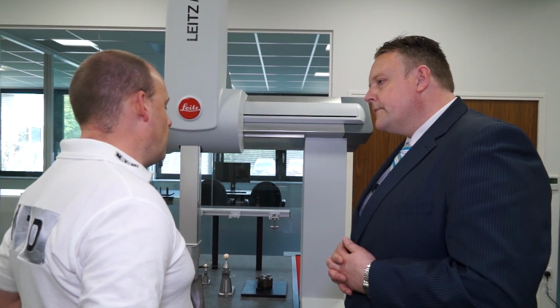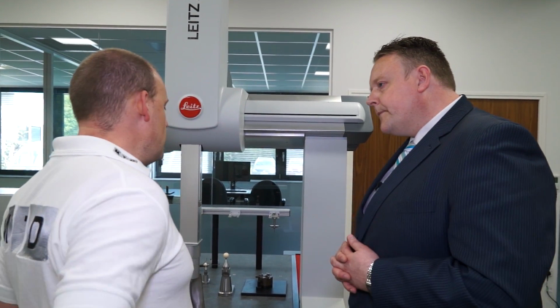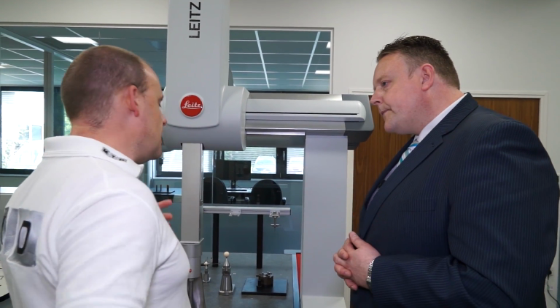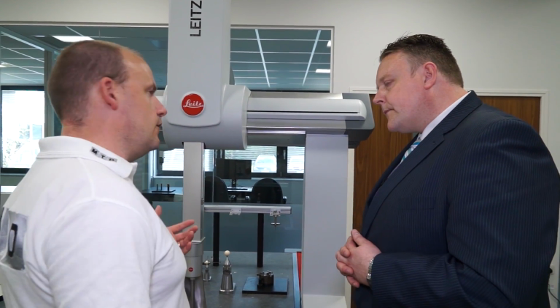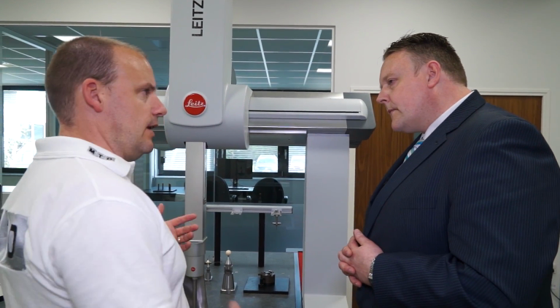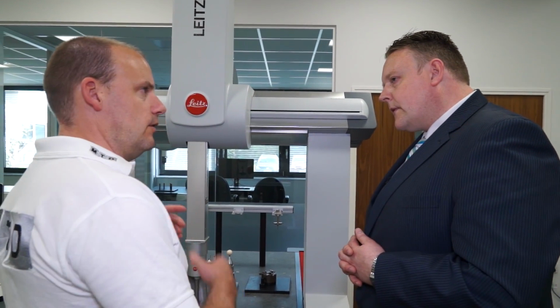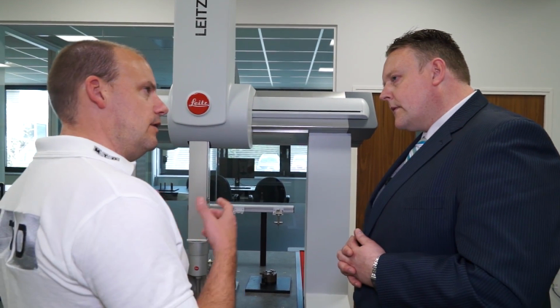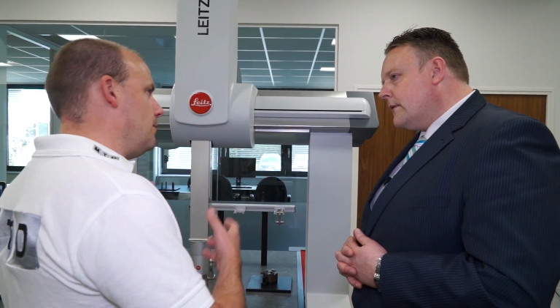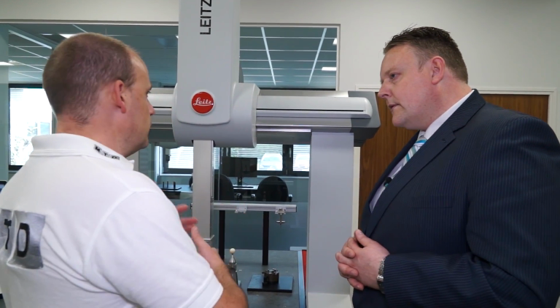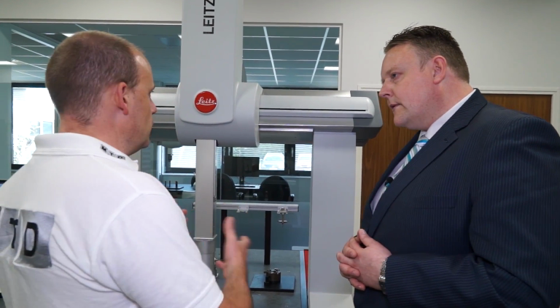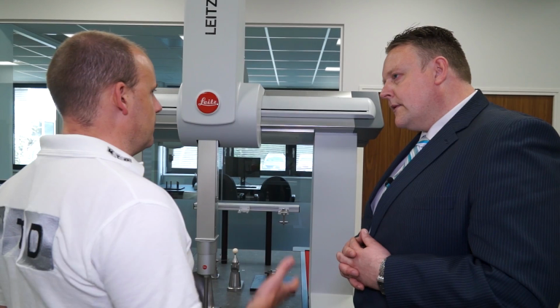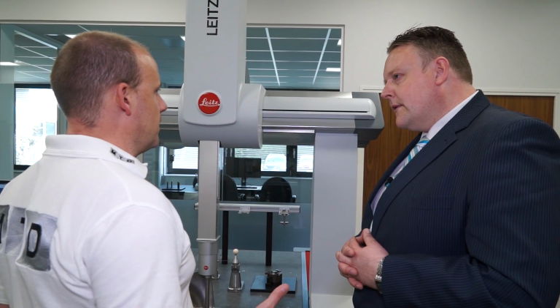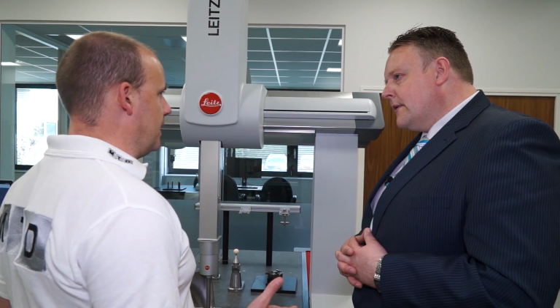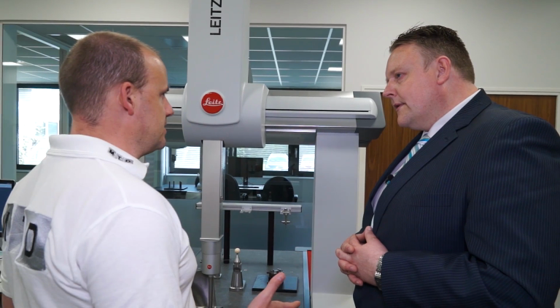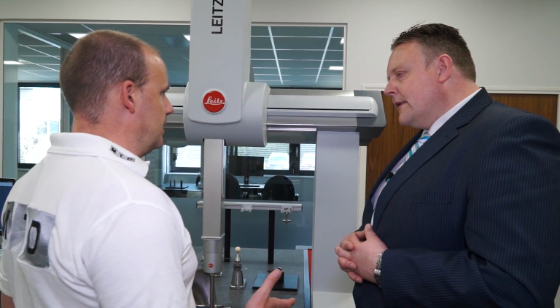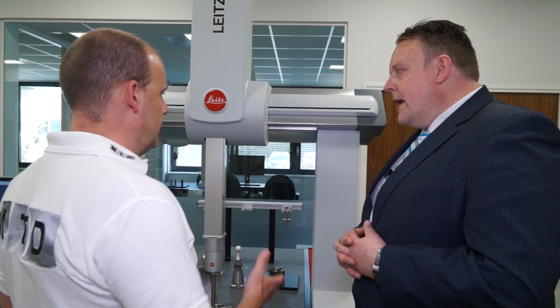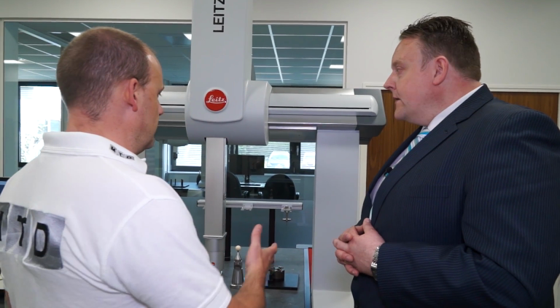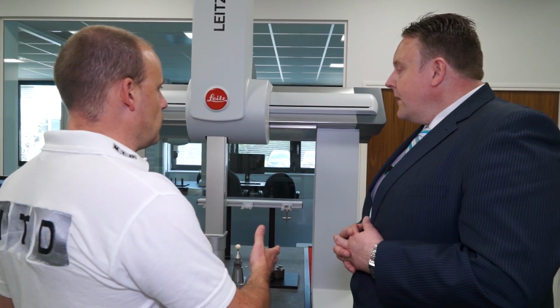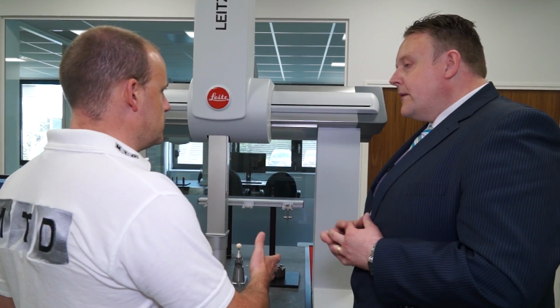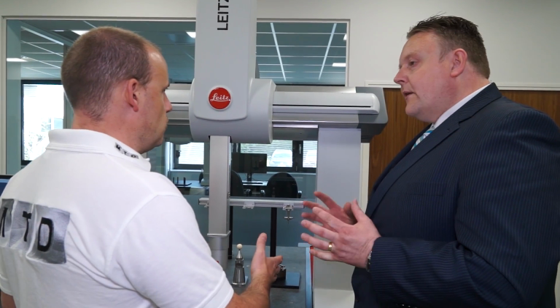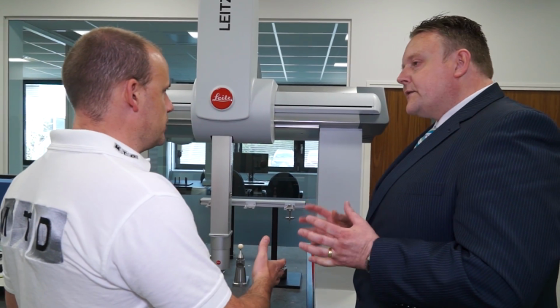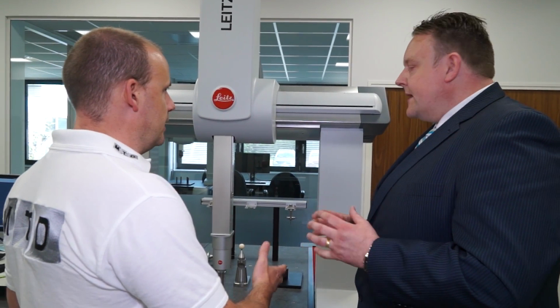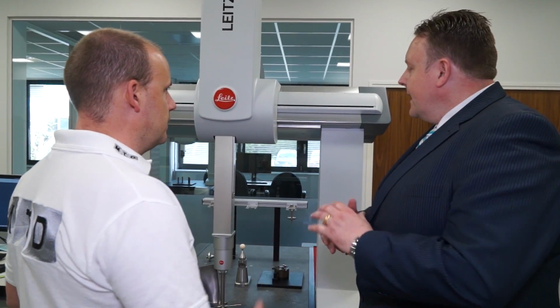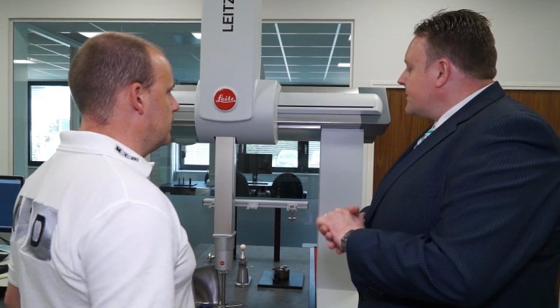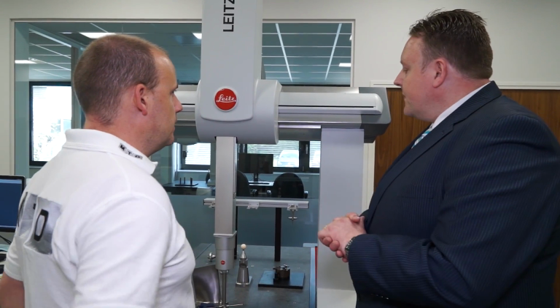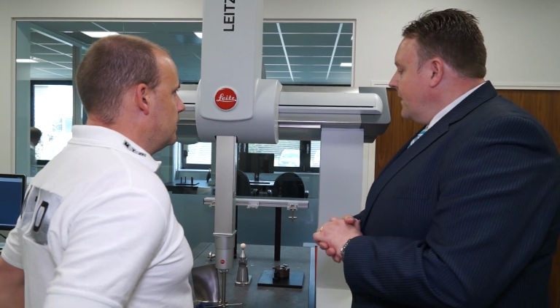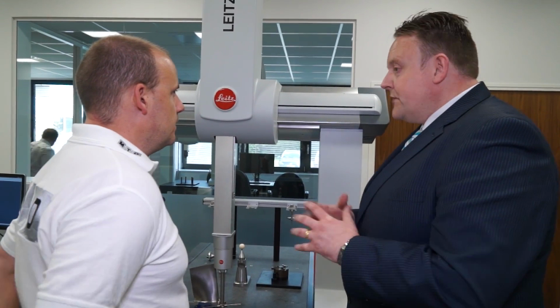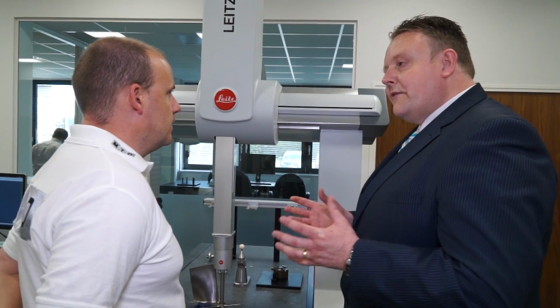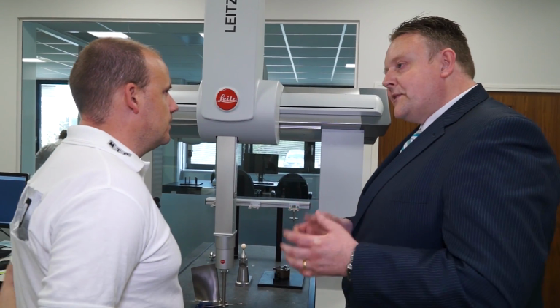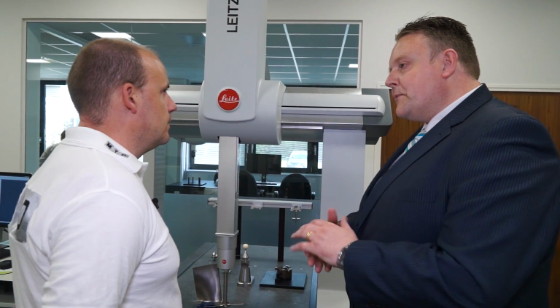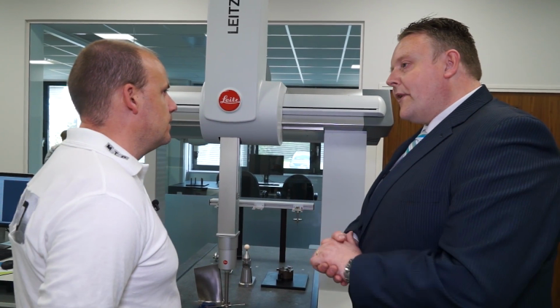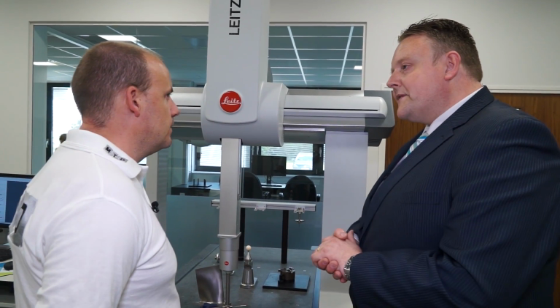And when we say entry-level, is that because you're talking about the capacity? No, no. Entry-level in terms of price.